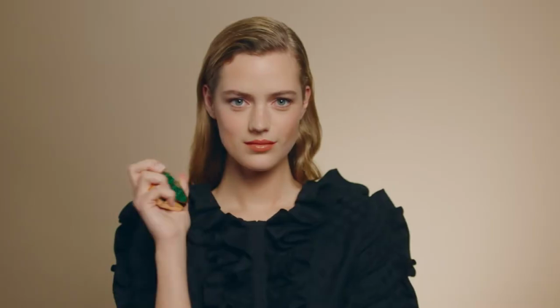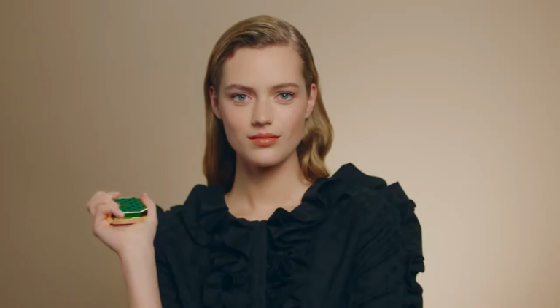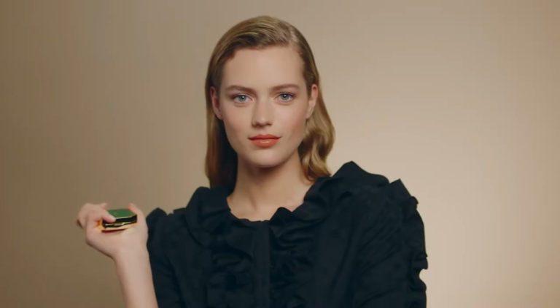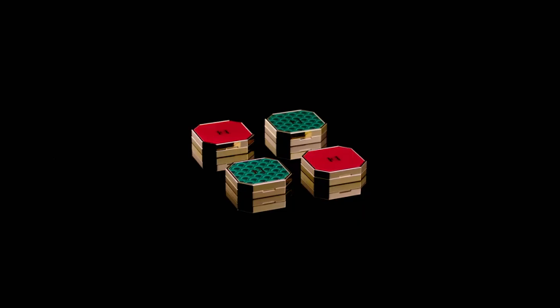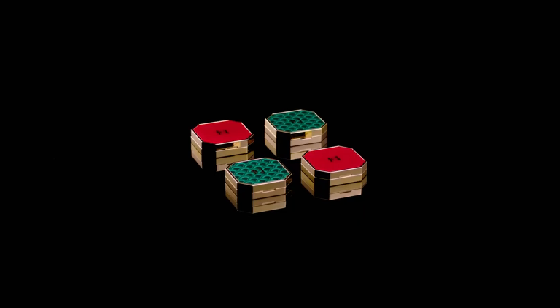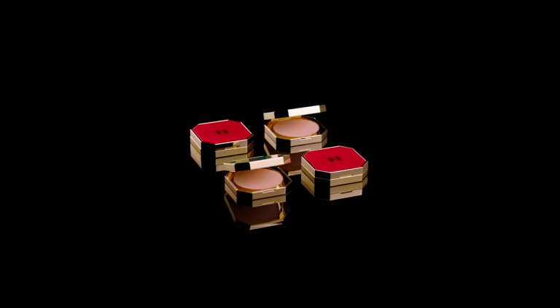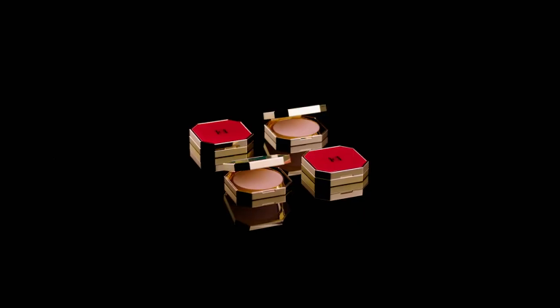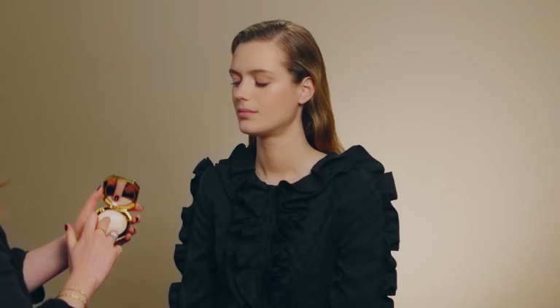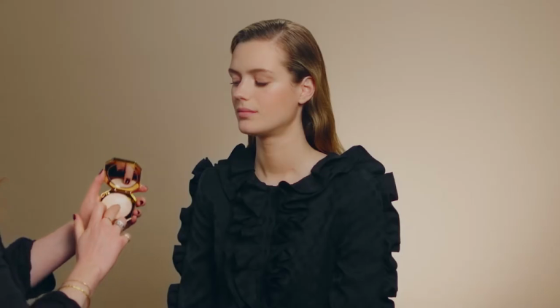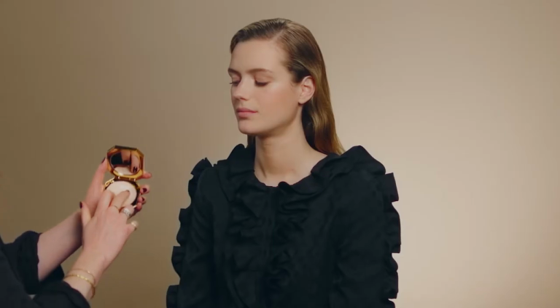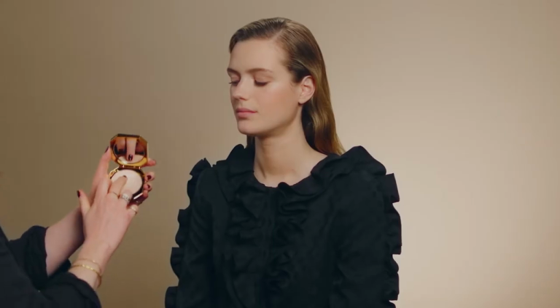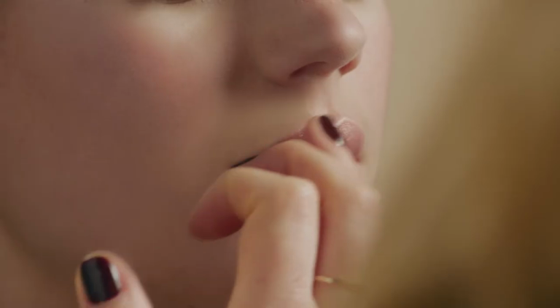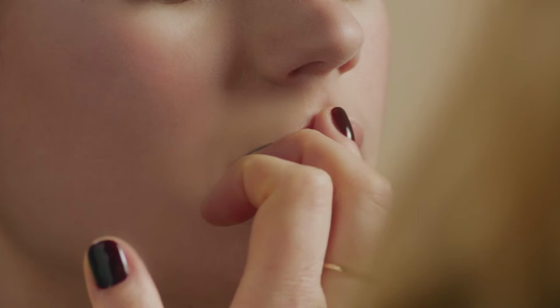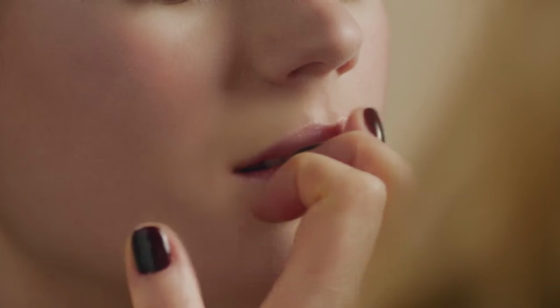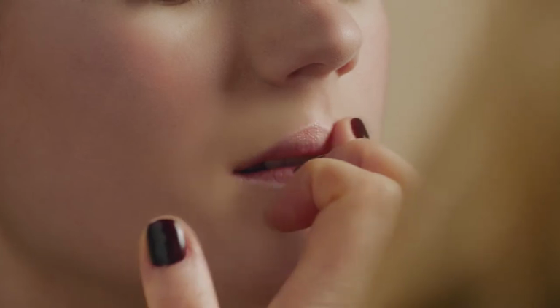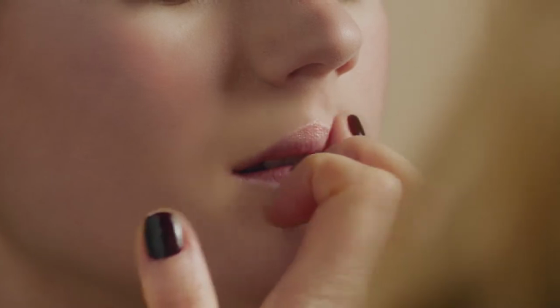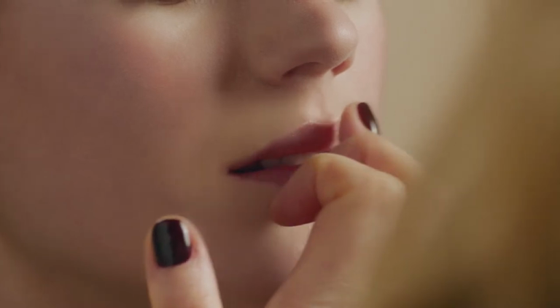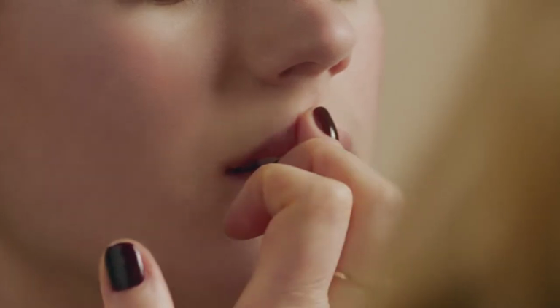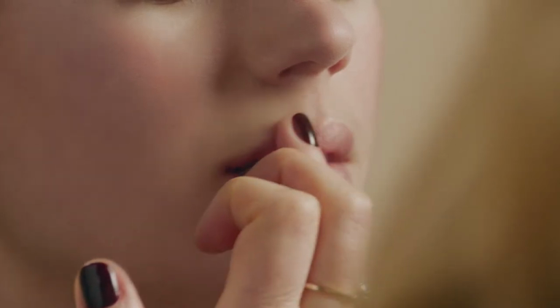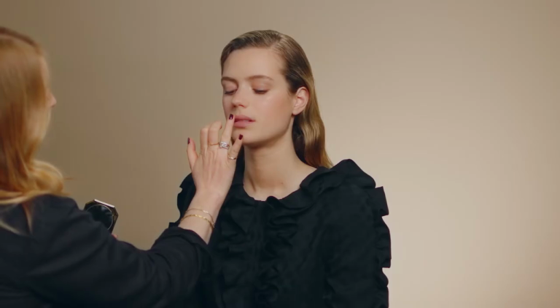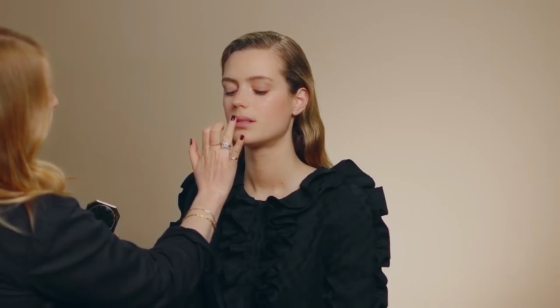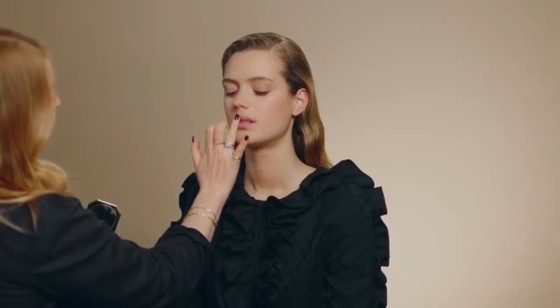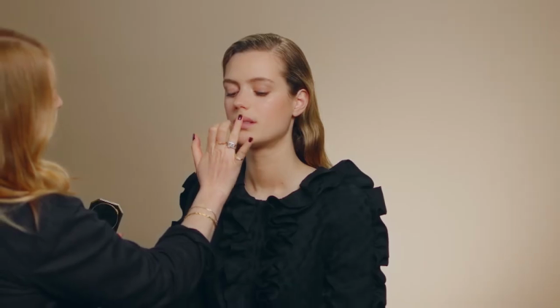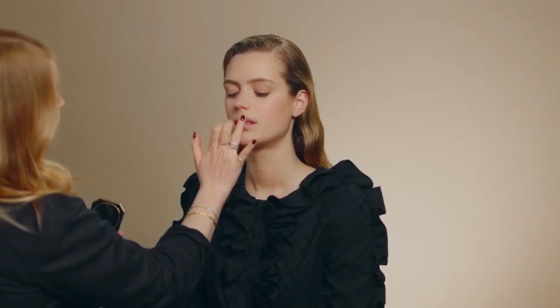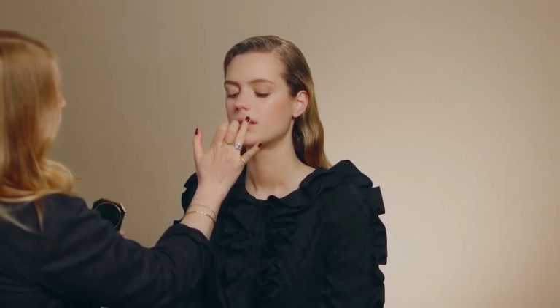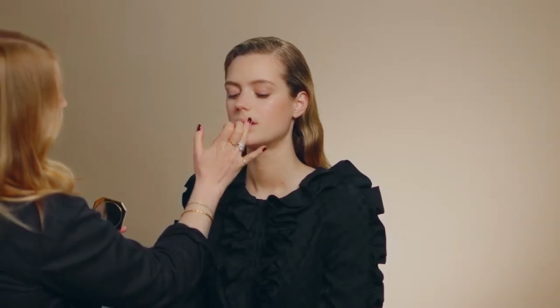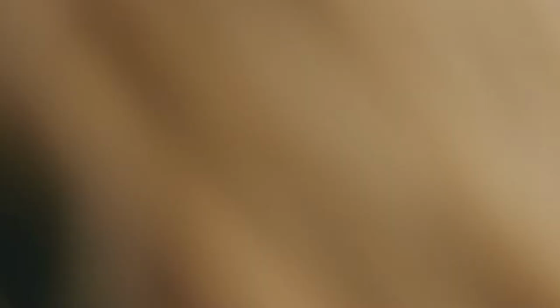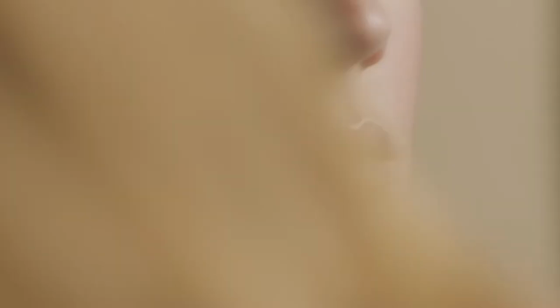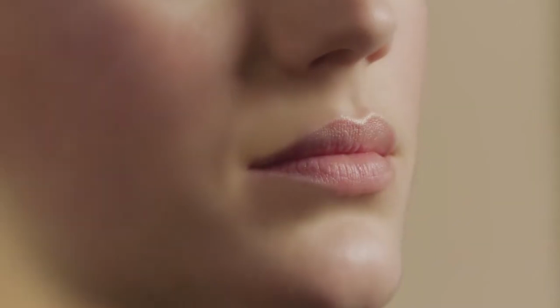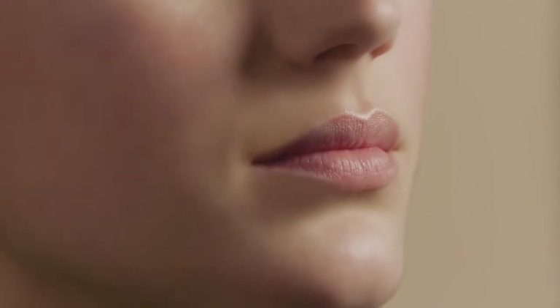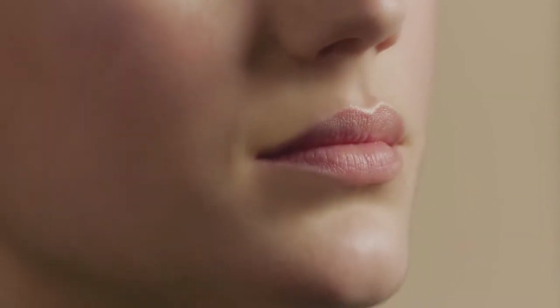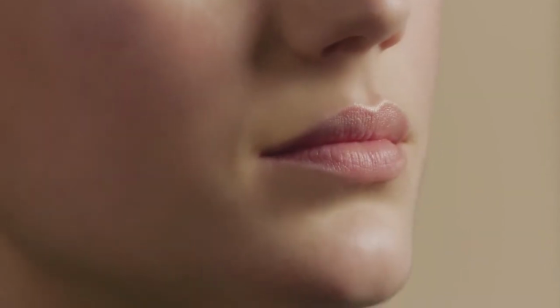Start with highlighting the cupid's bow with a little highlighter. This really helps showcase the lips and make them look full.